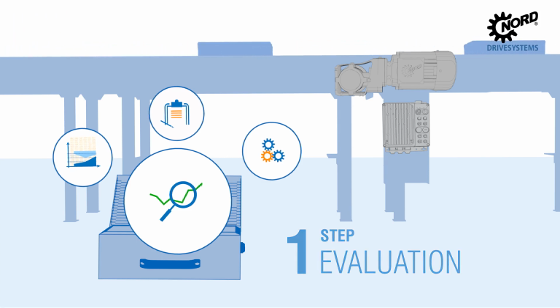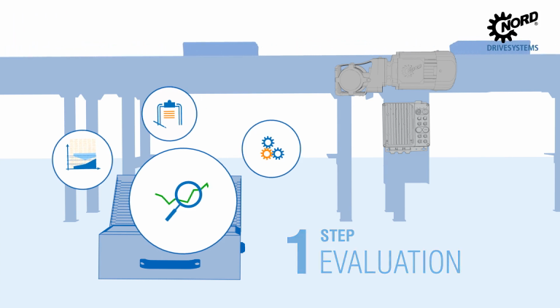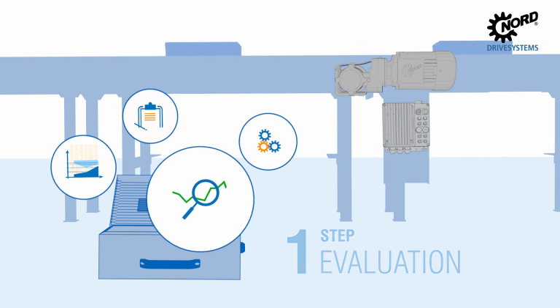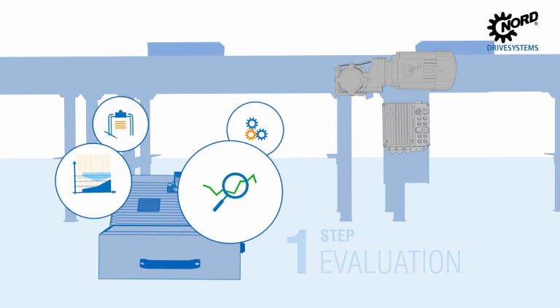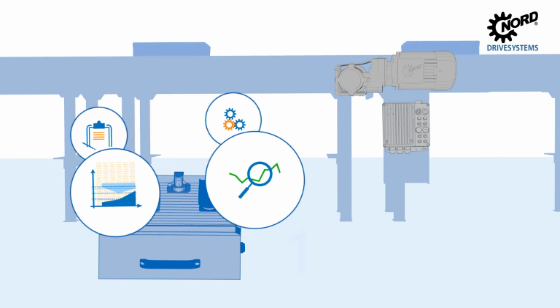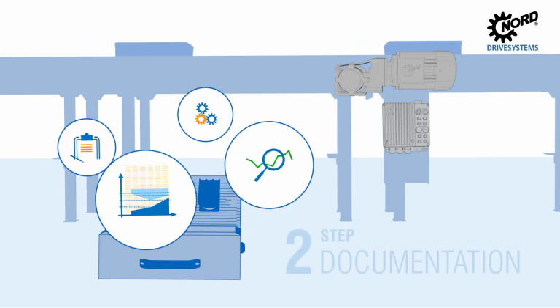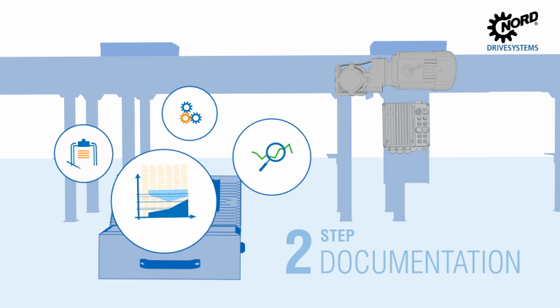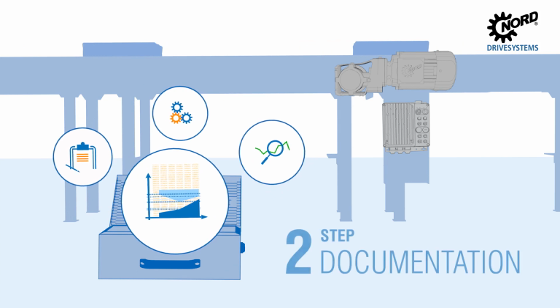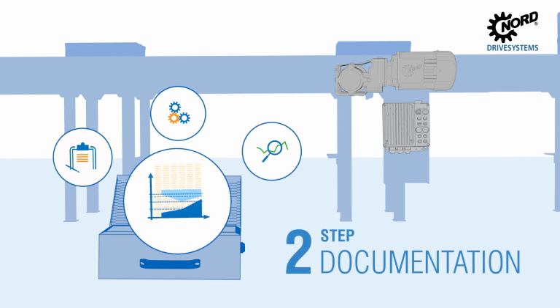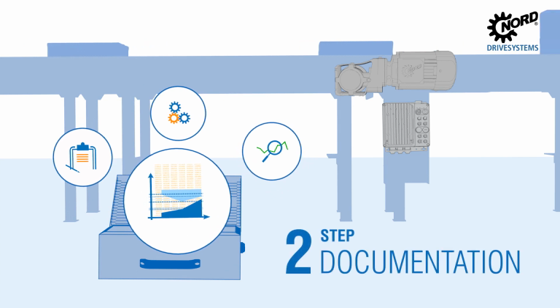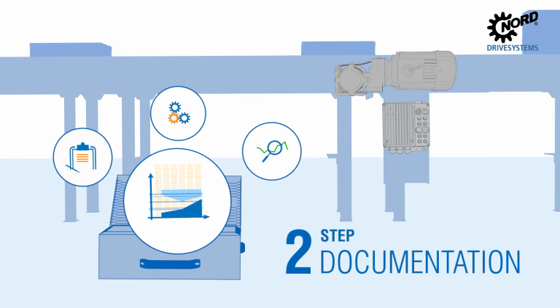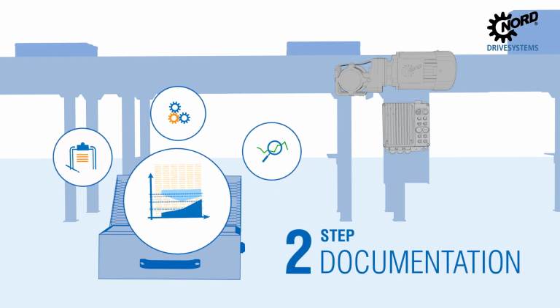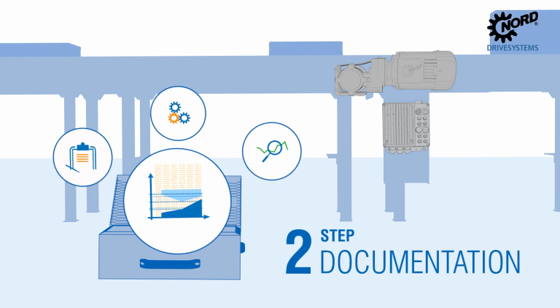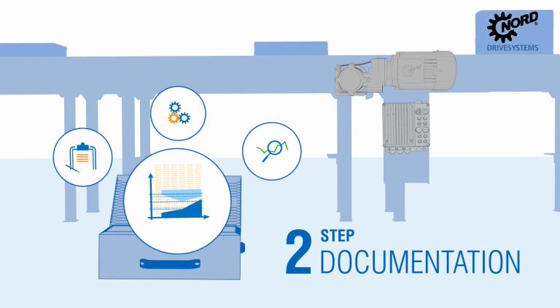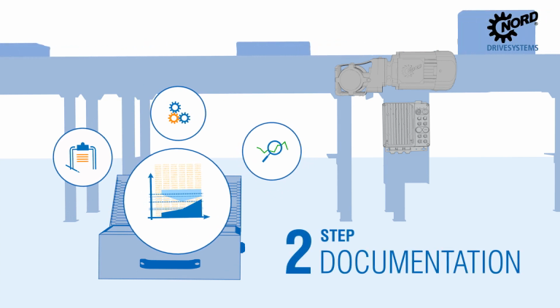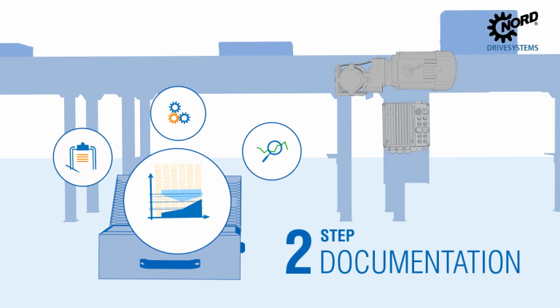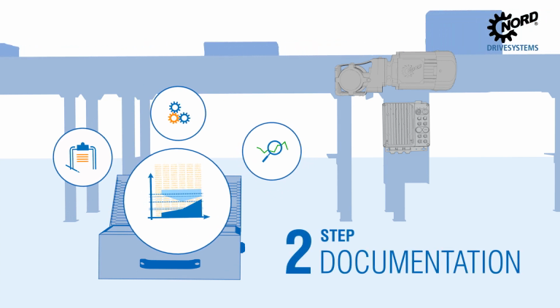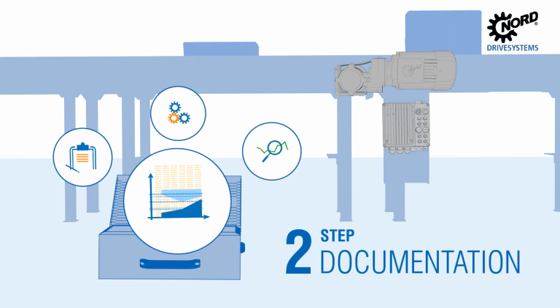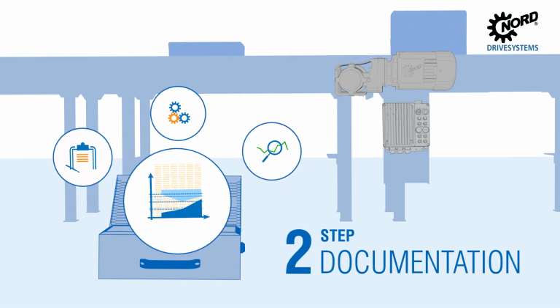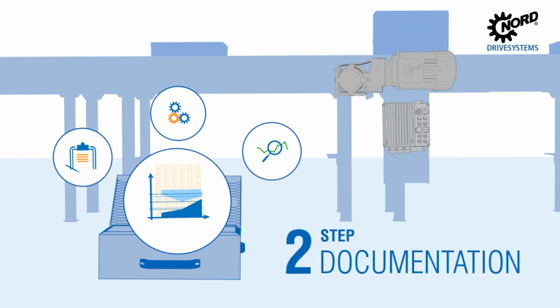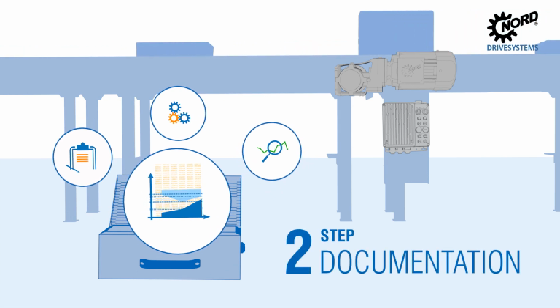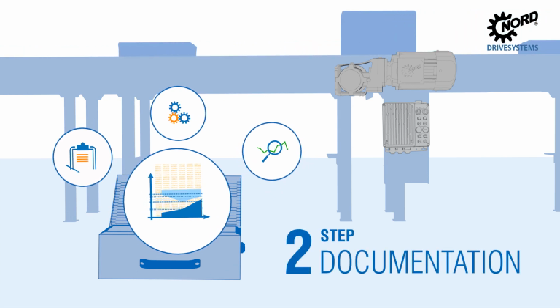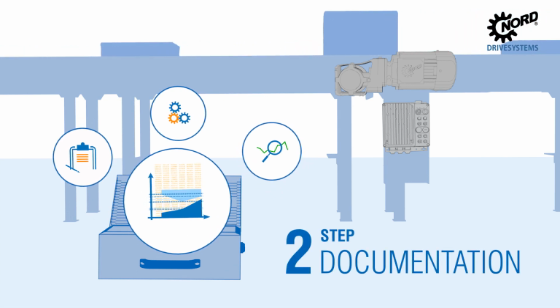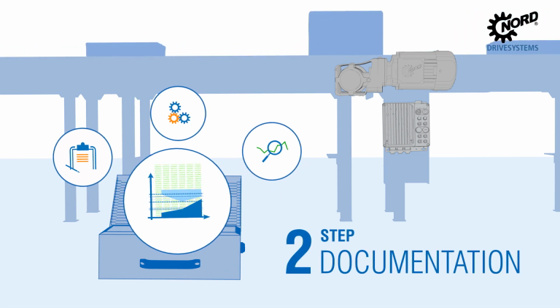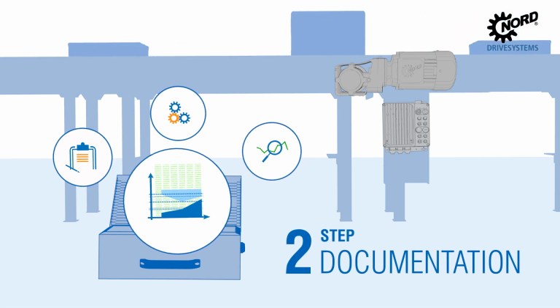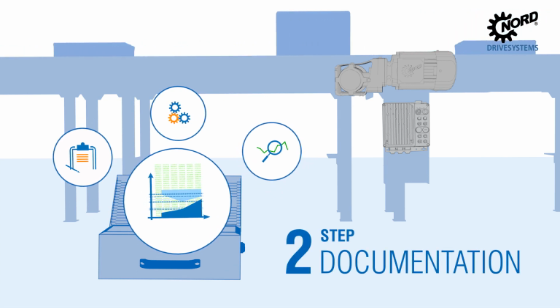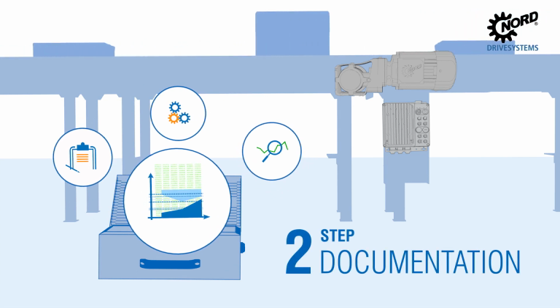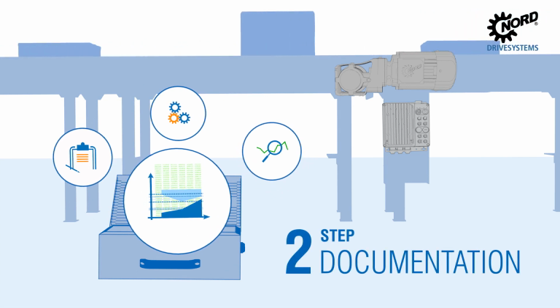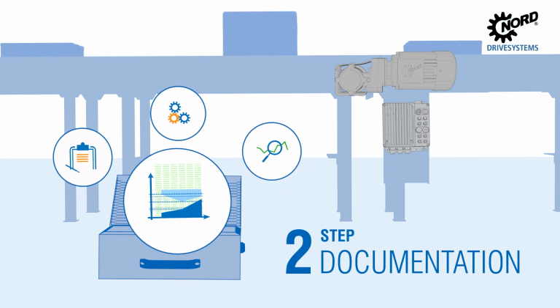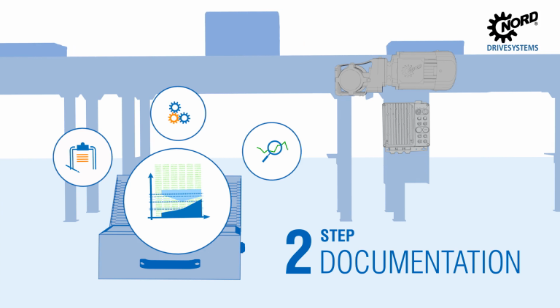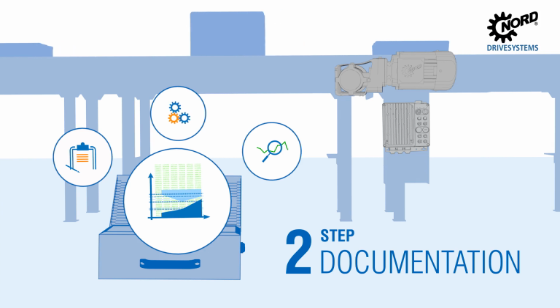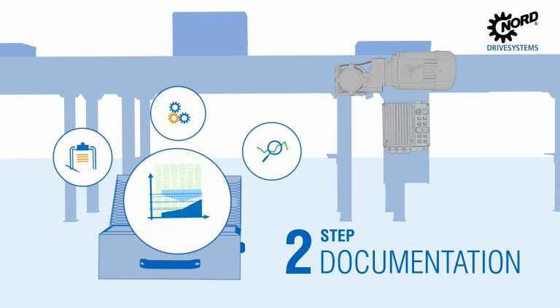Step 2: Data, loads, peak loads and irregularities are recorded over an individually defined period.